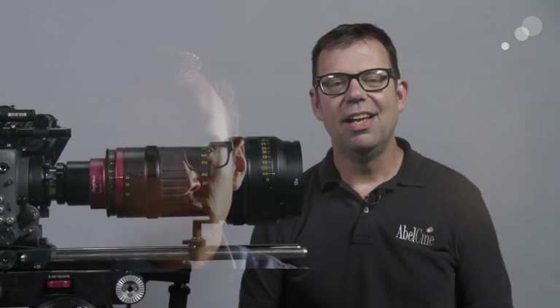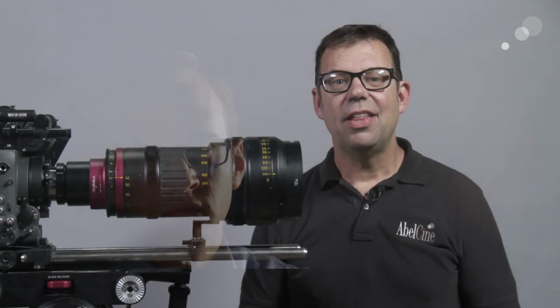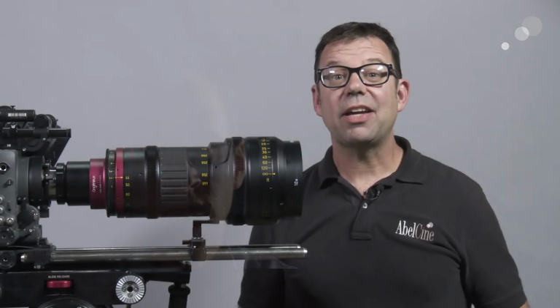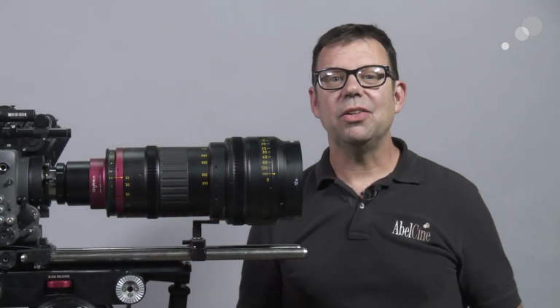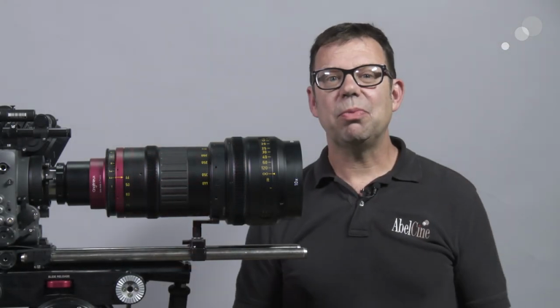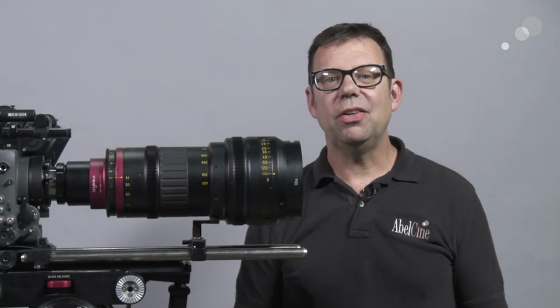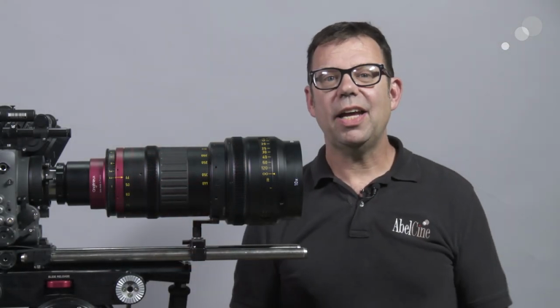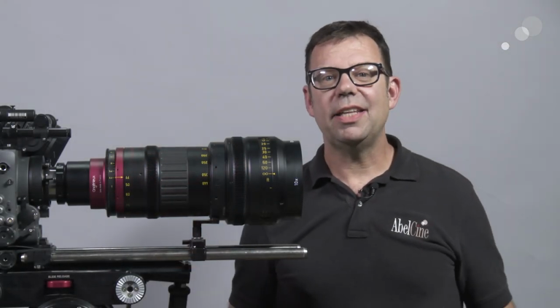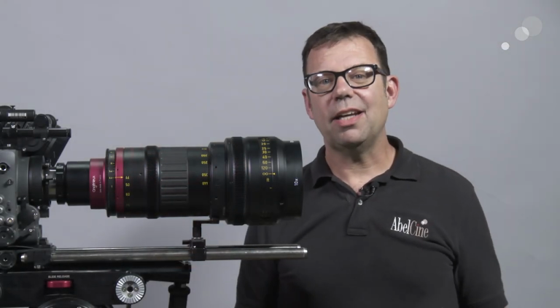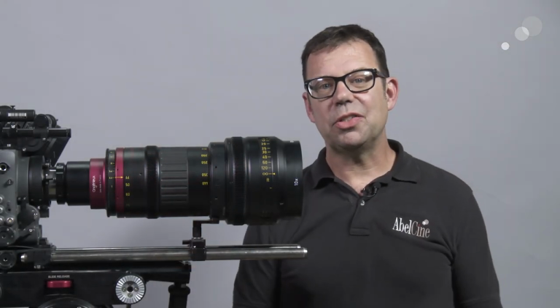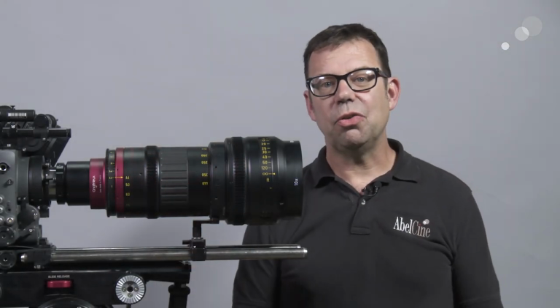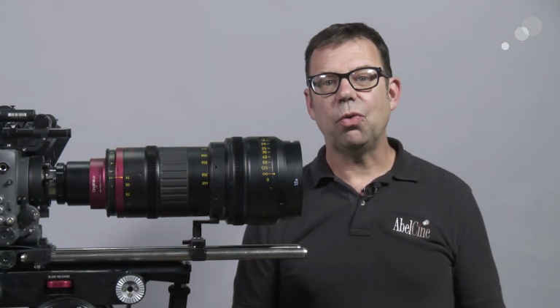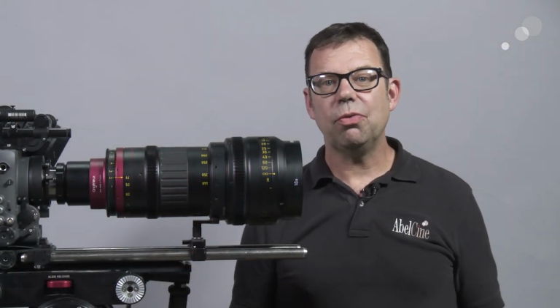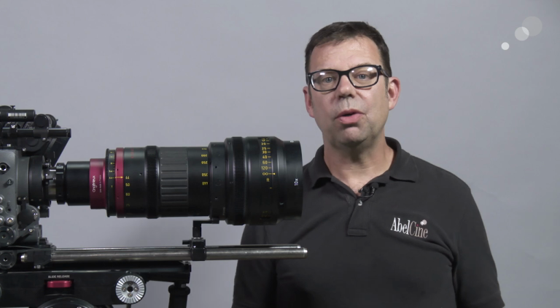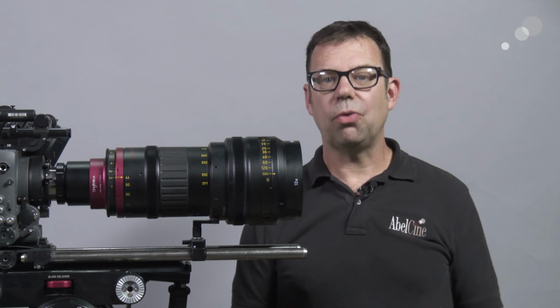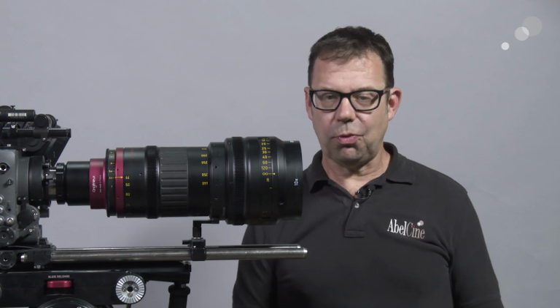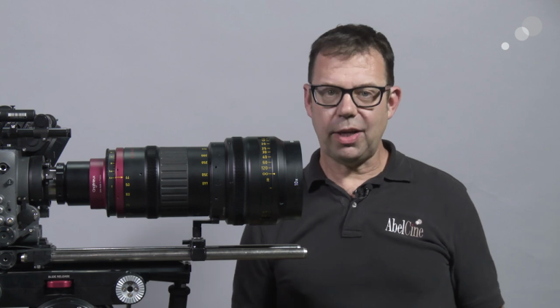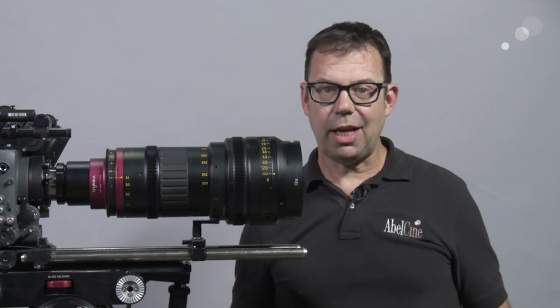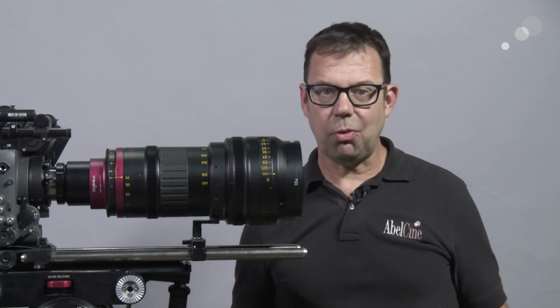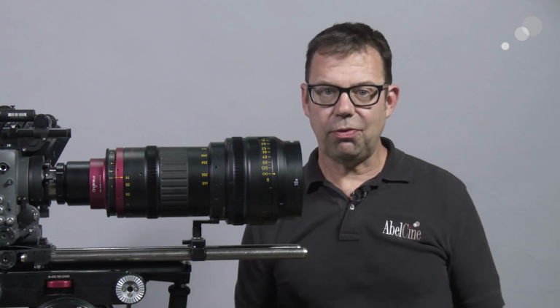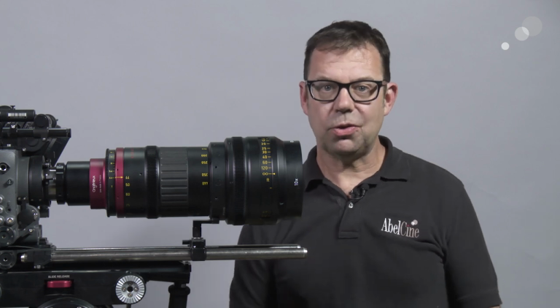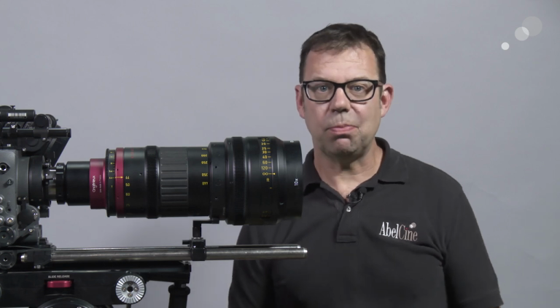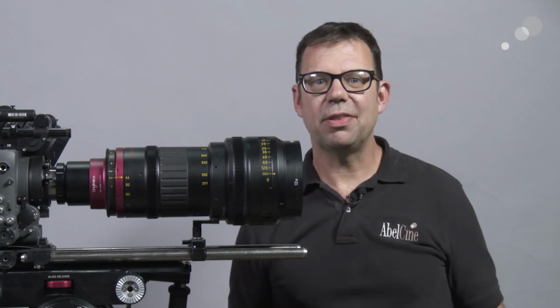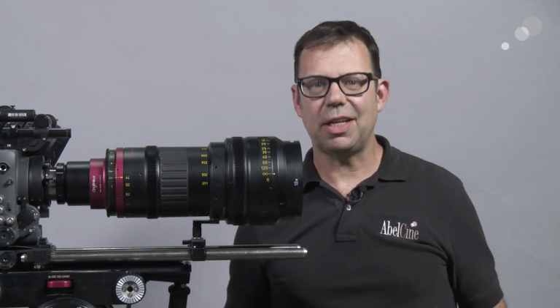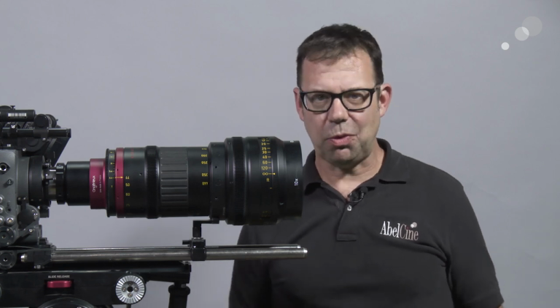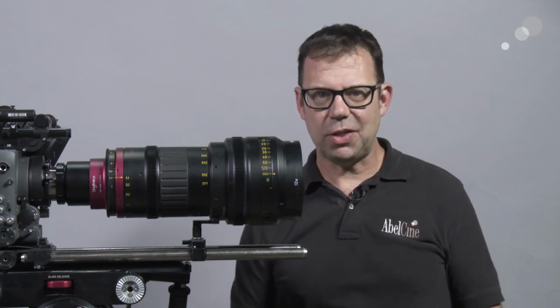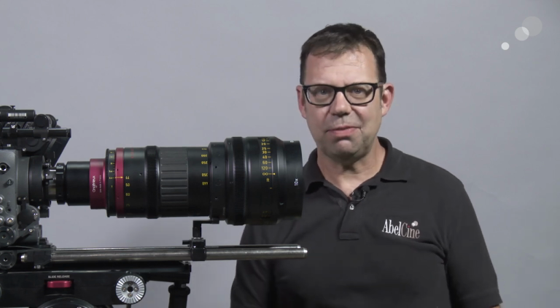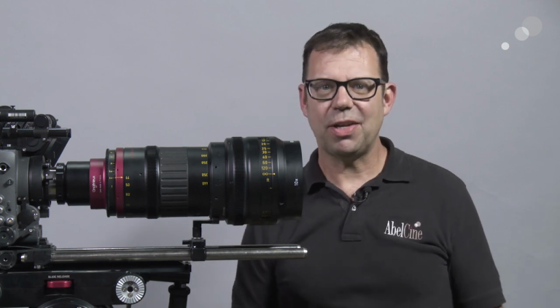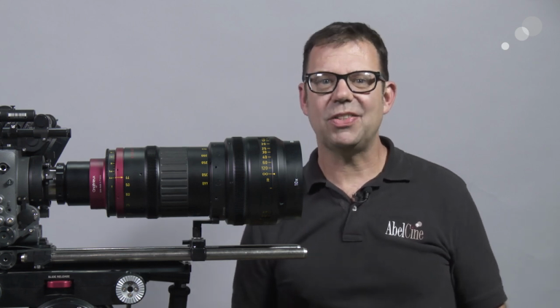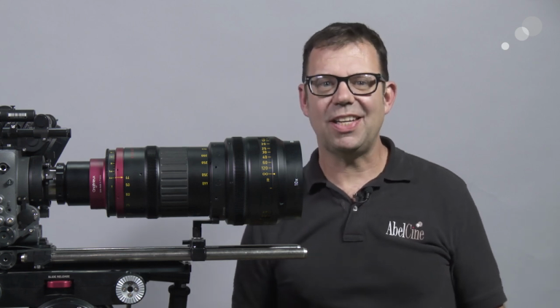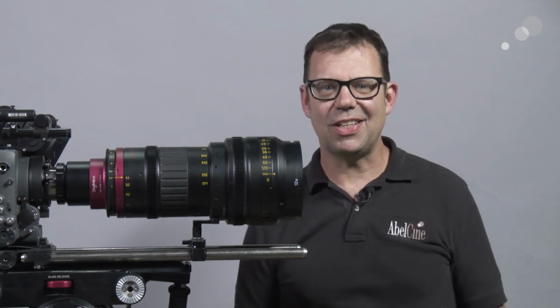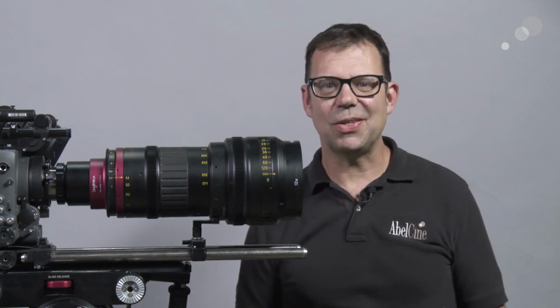That concludes my look at the Anjénieux 44-440 anamorphic zoom. Thanks for watching — I'll see you again soon.